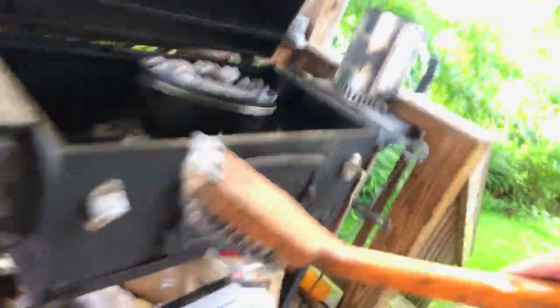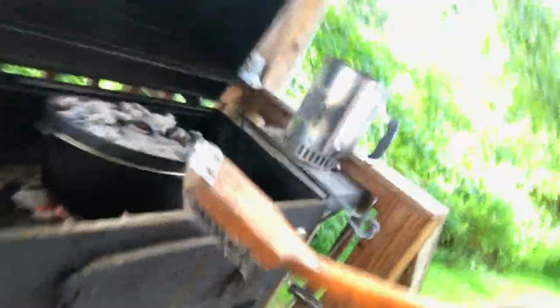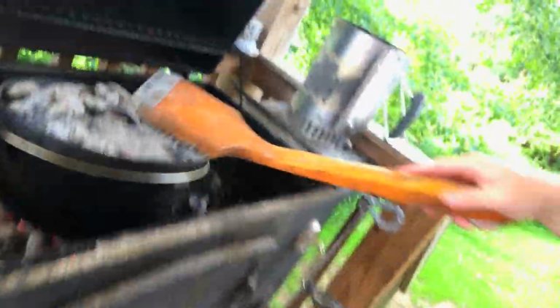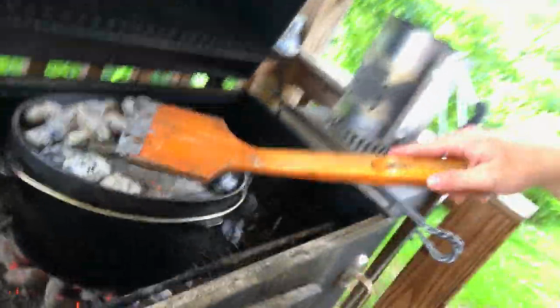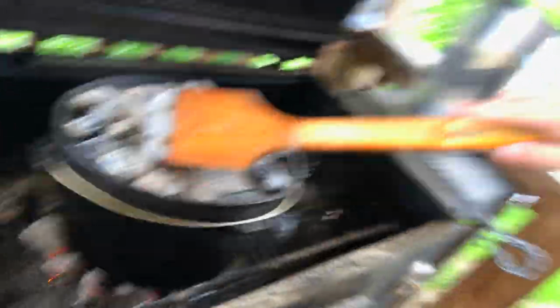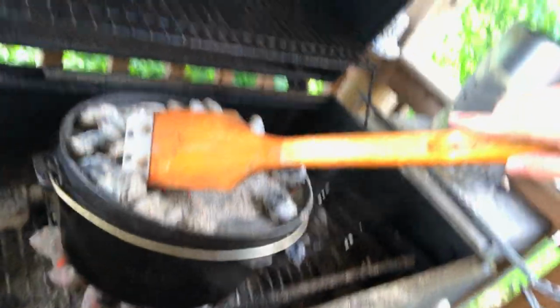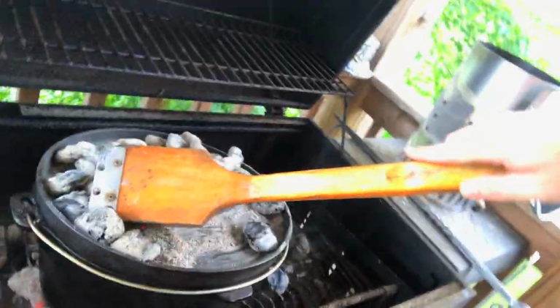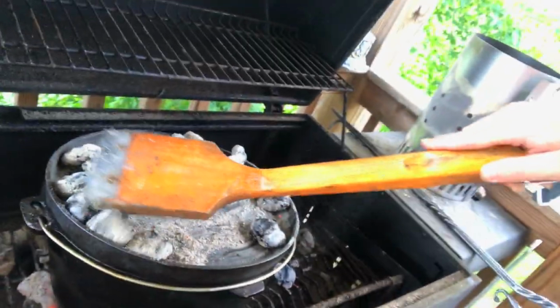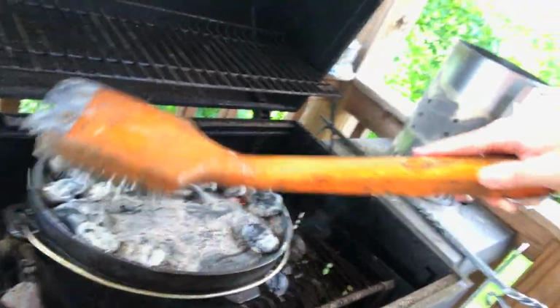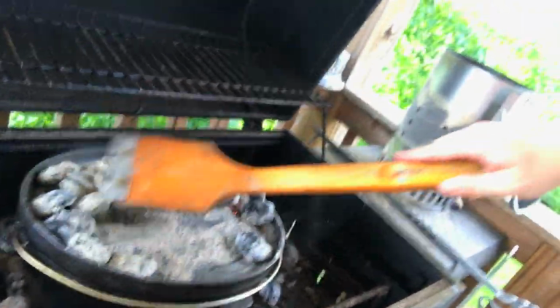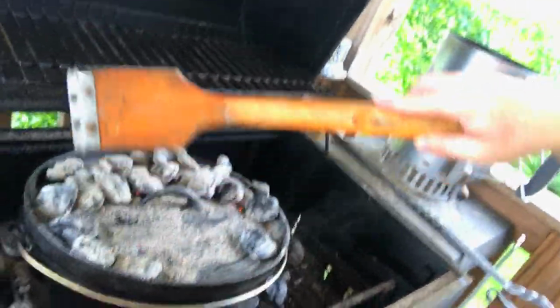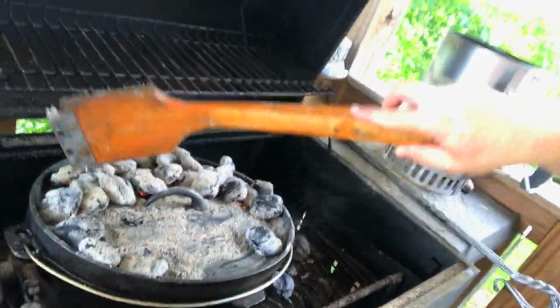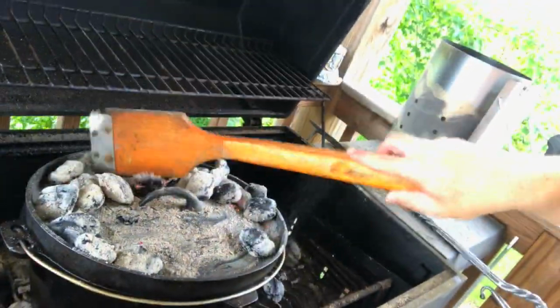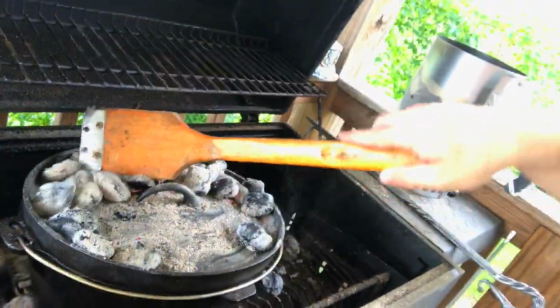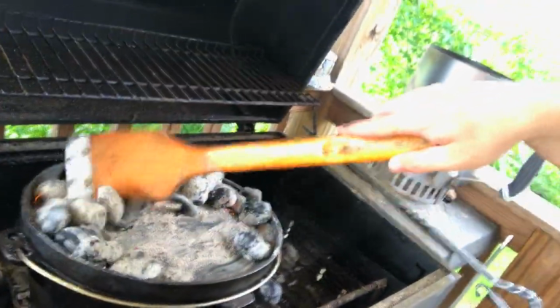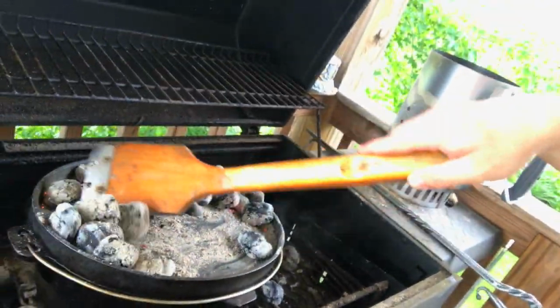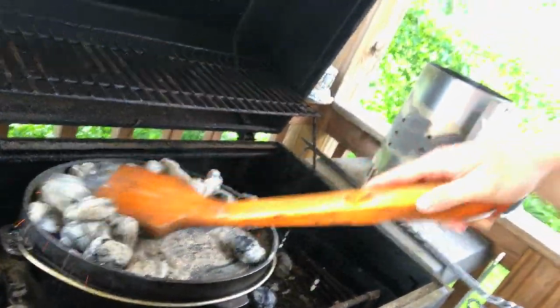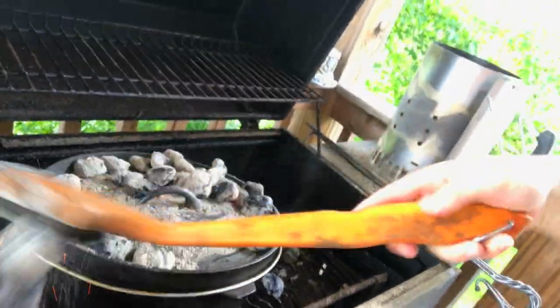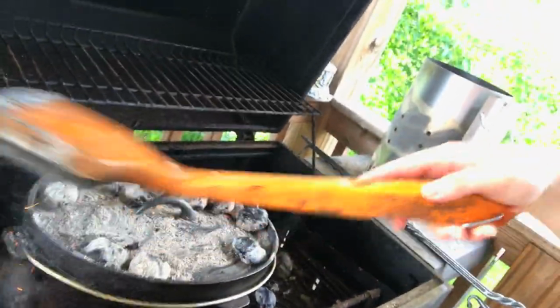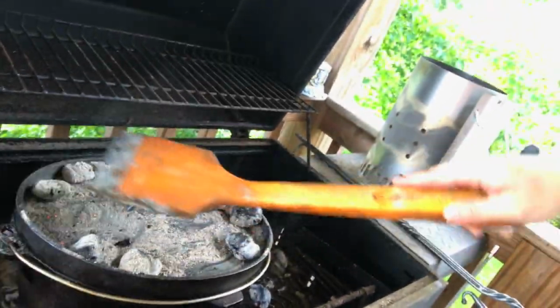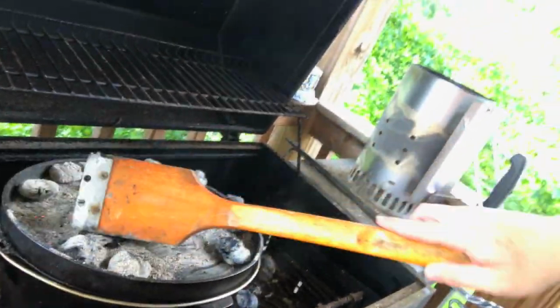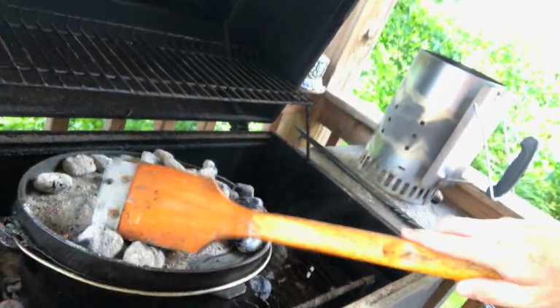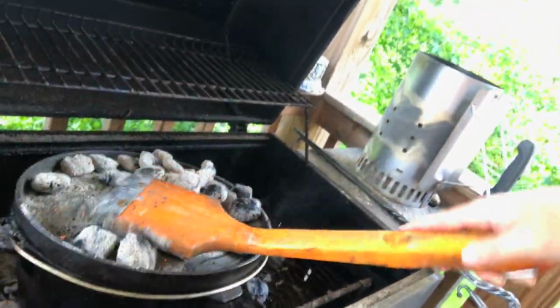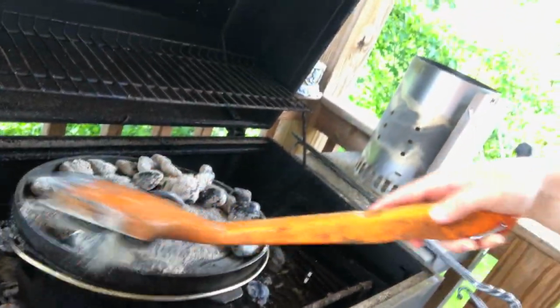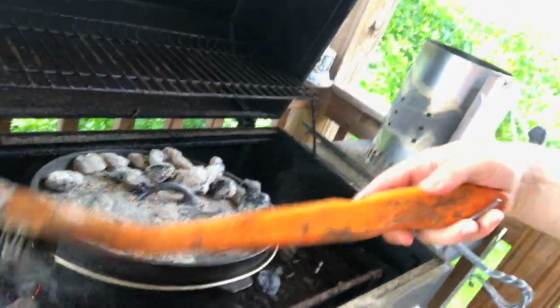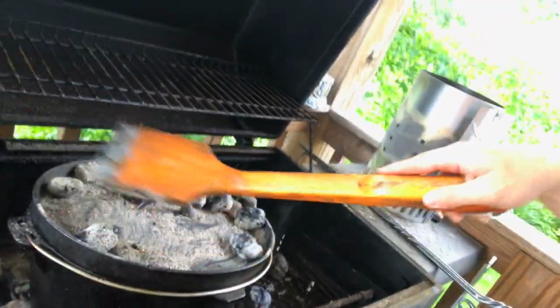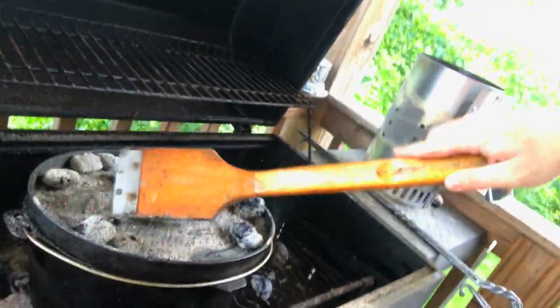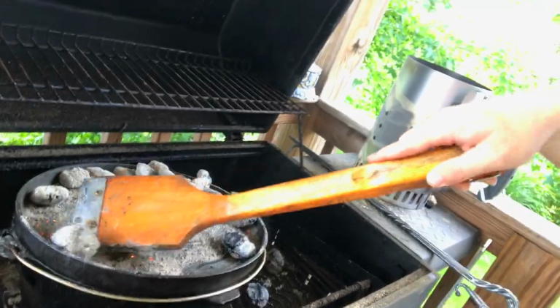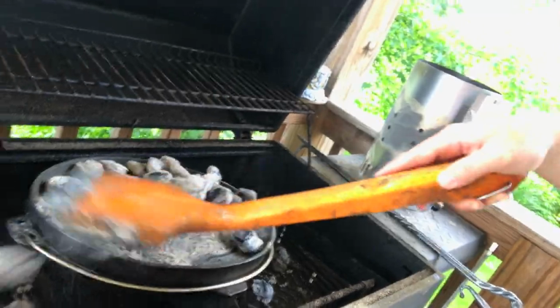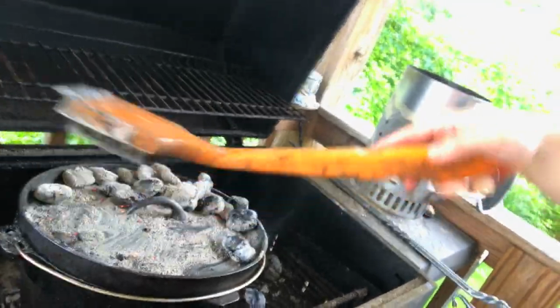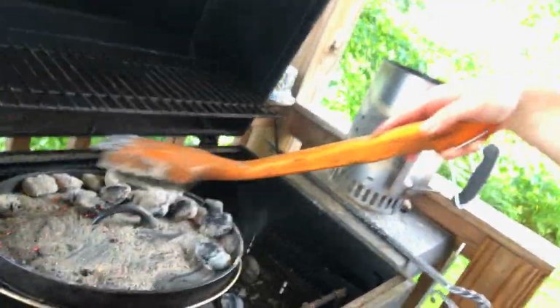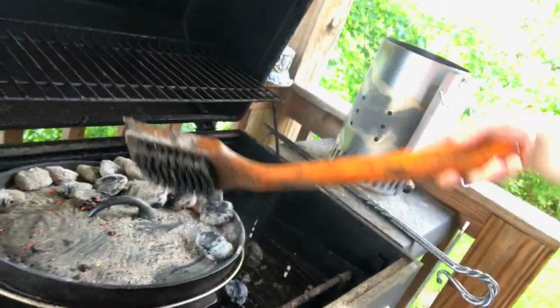Trying to brush all the coals off the top here as much as I can.